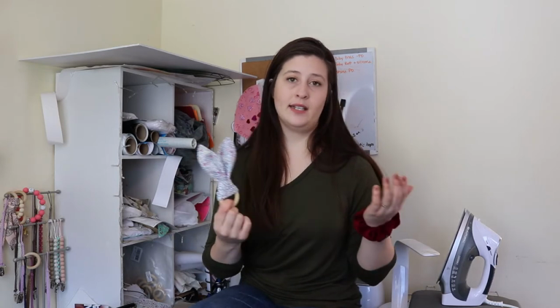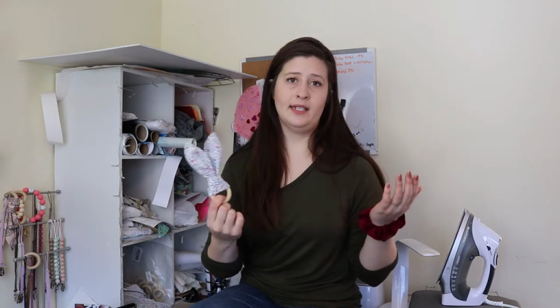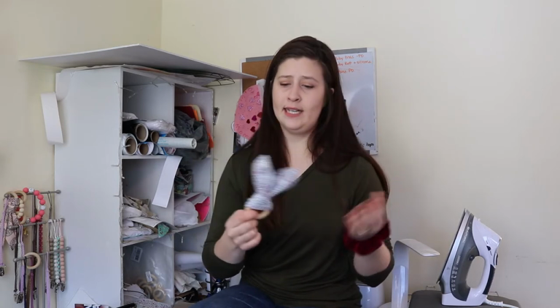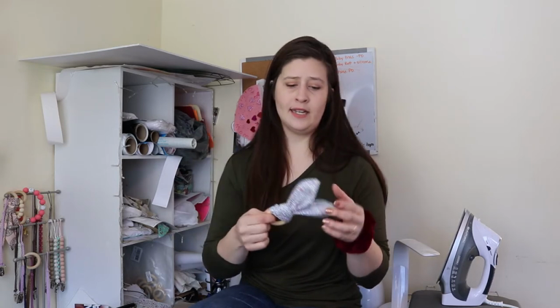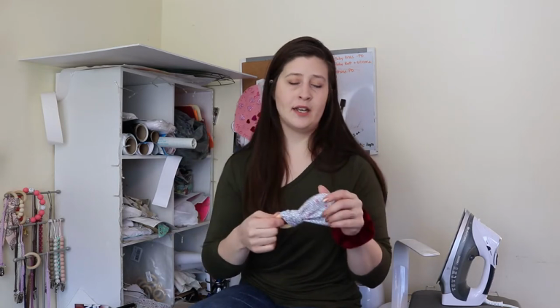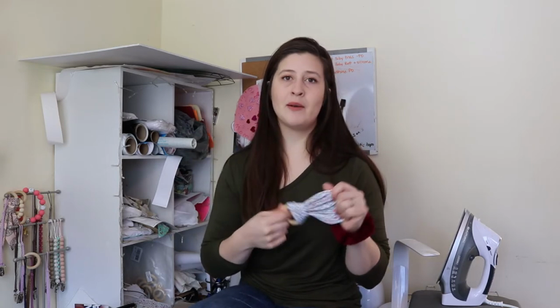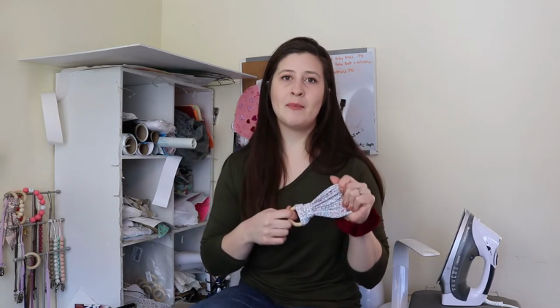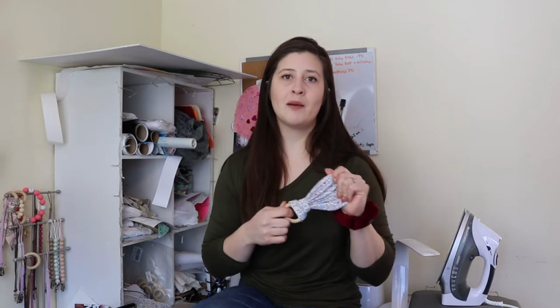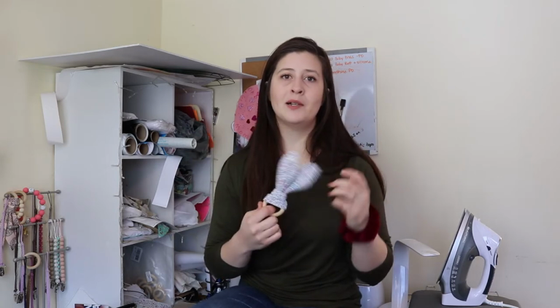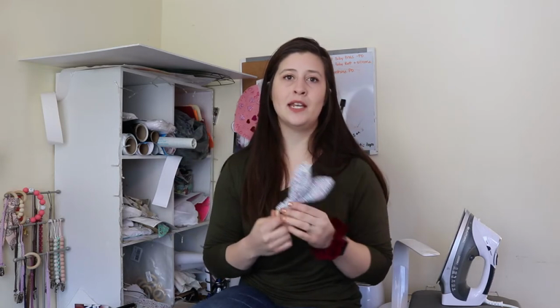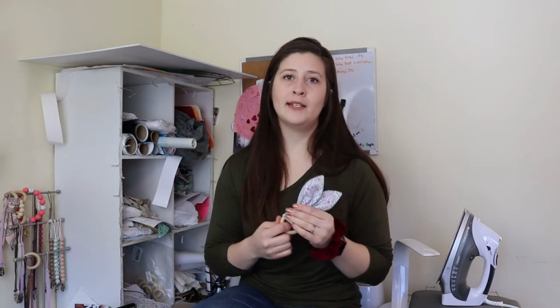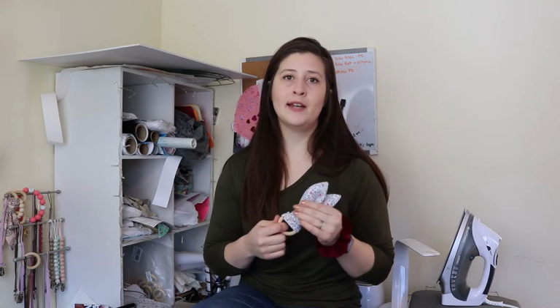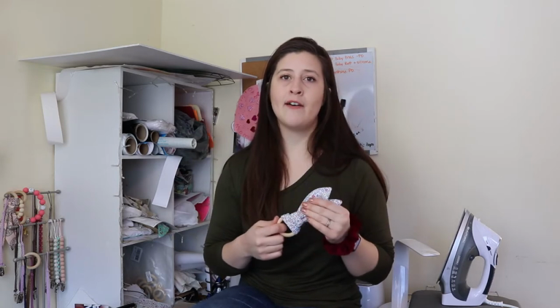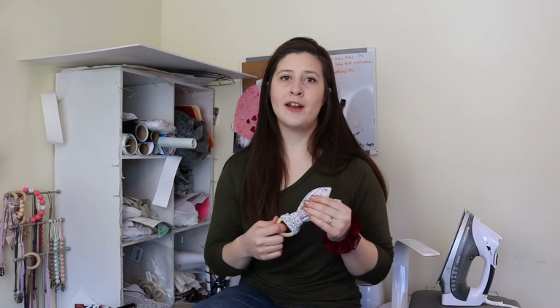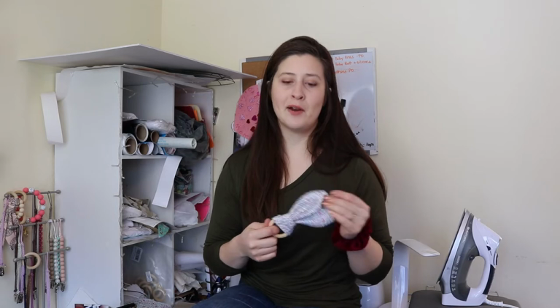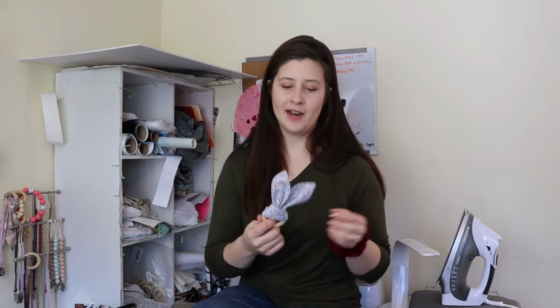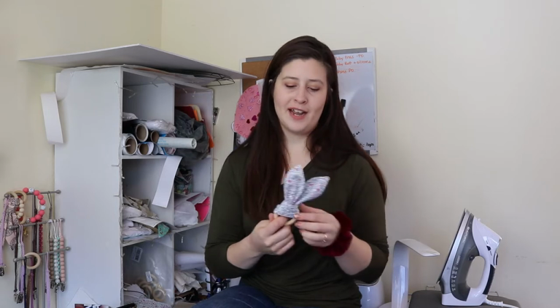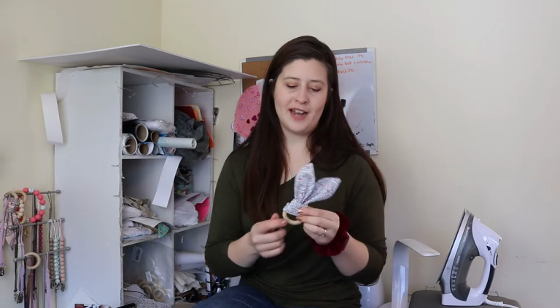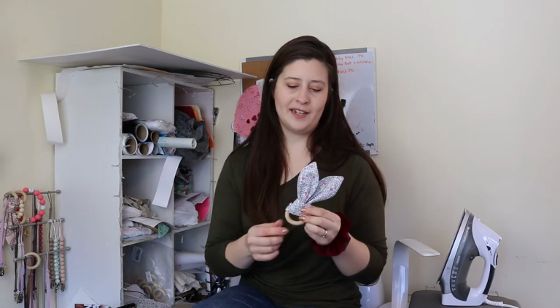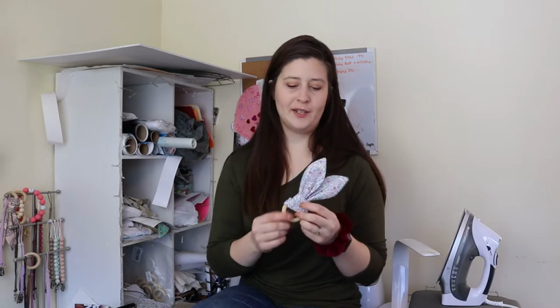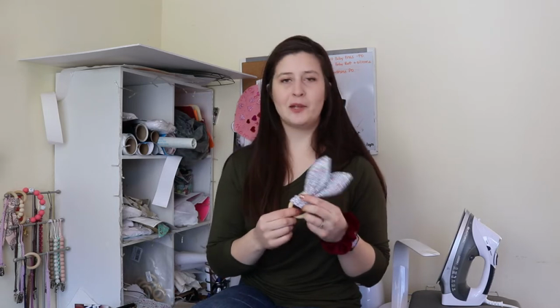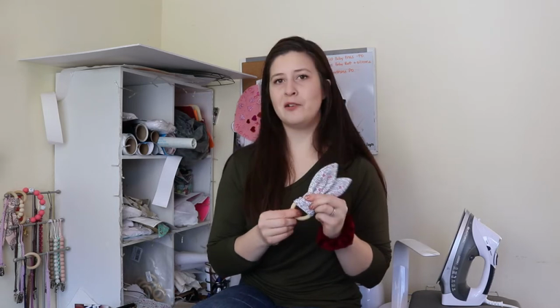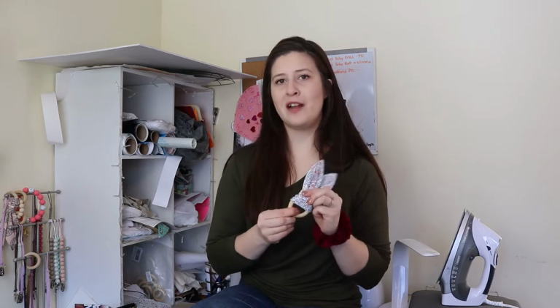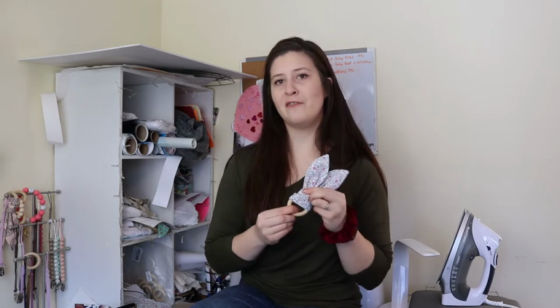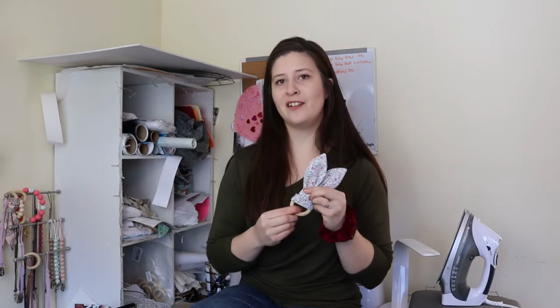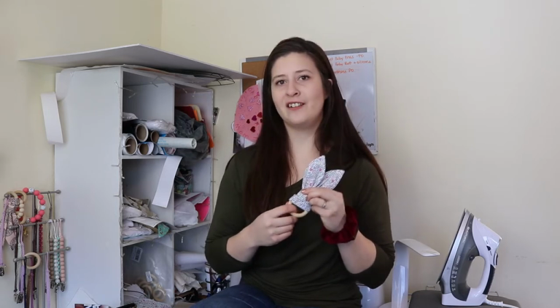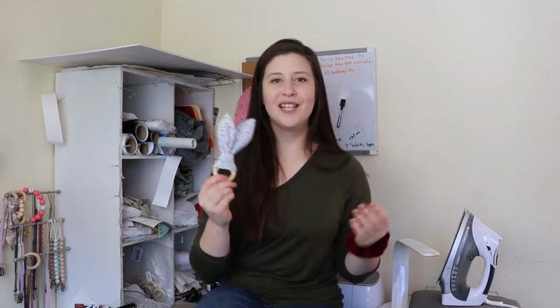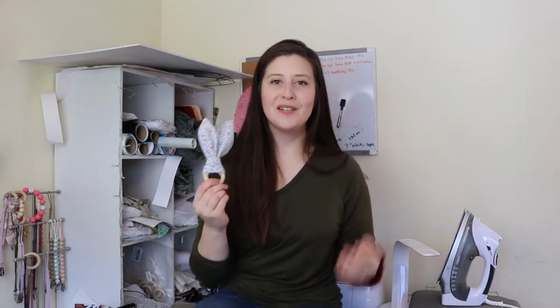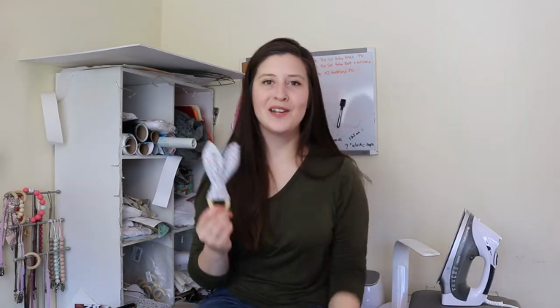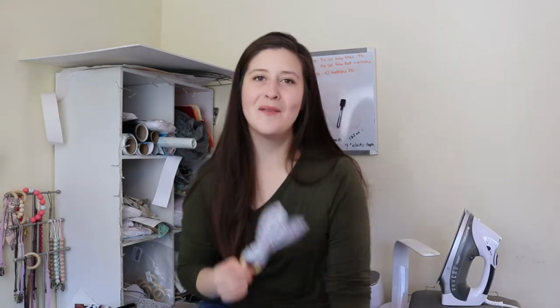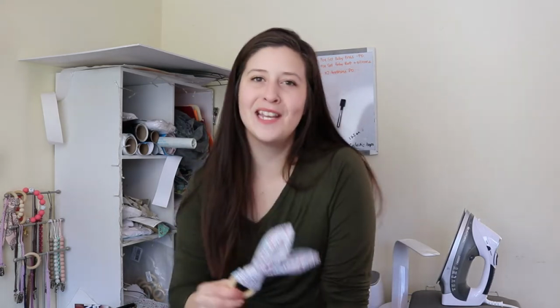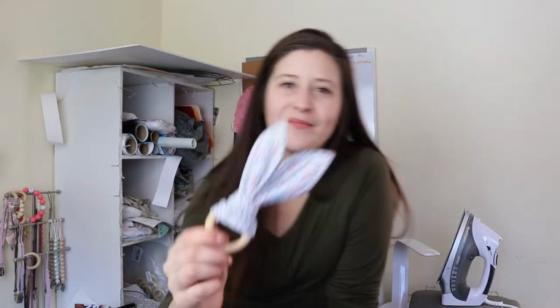It's easy — you can whip up a couple of these in half an hour, and they're super cute and fun. So let me show you how I make them.